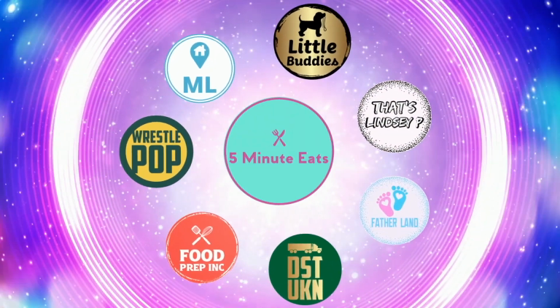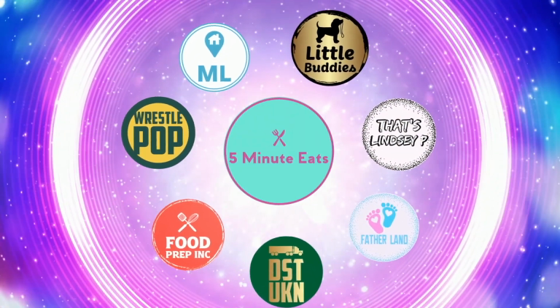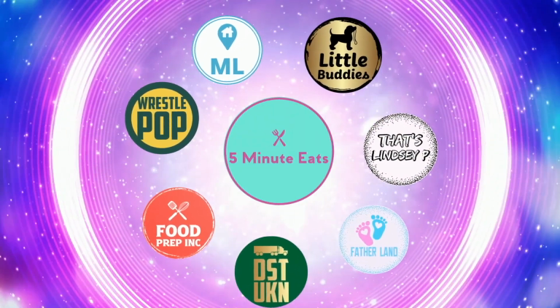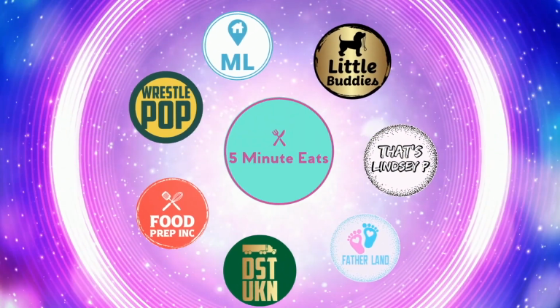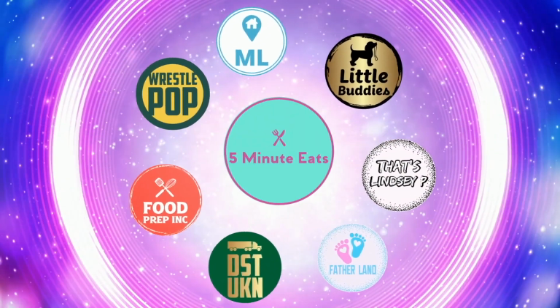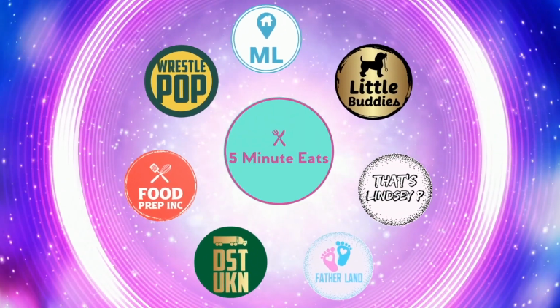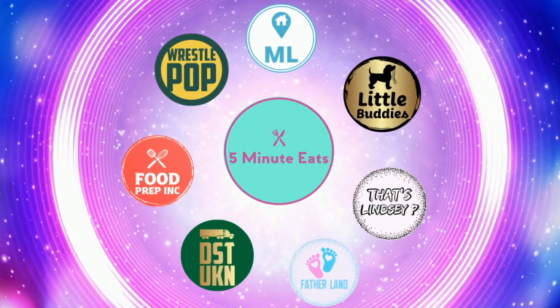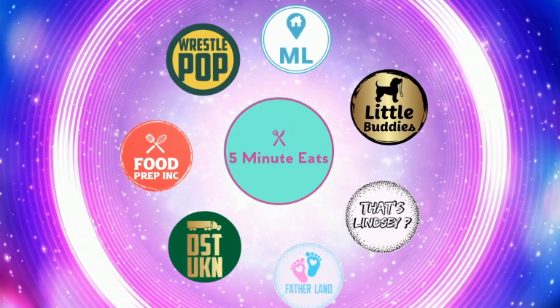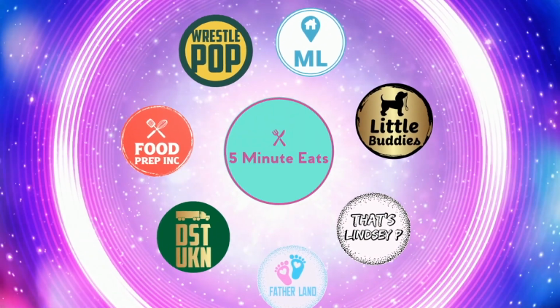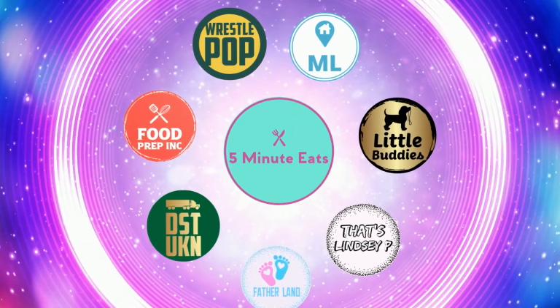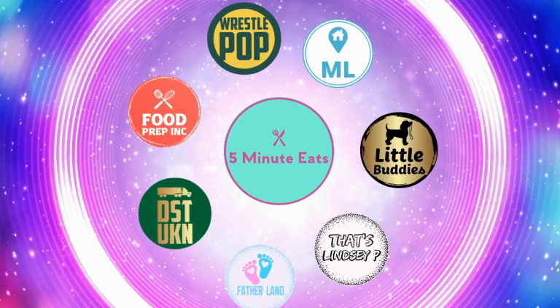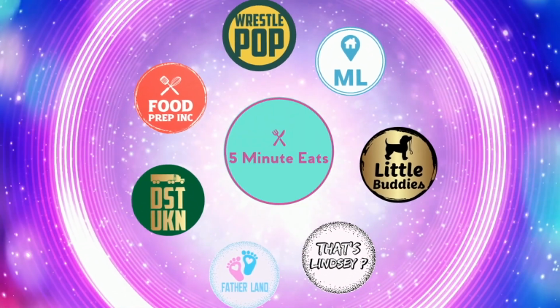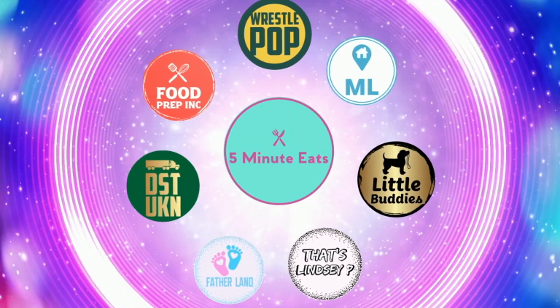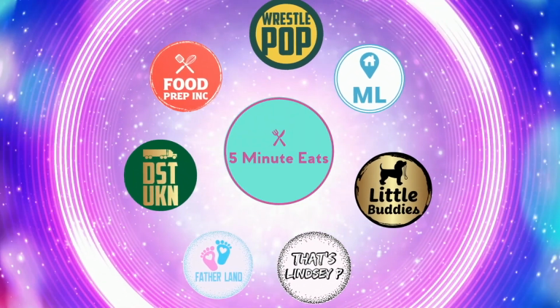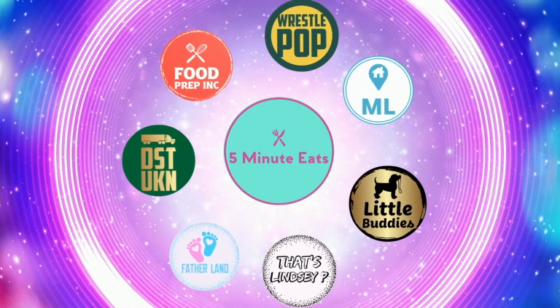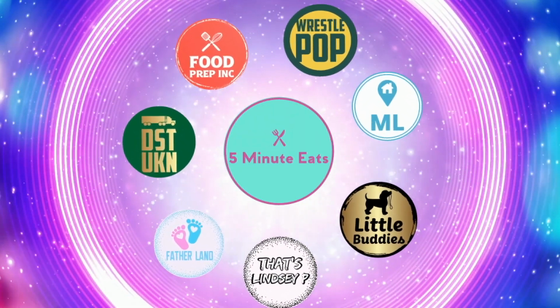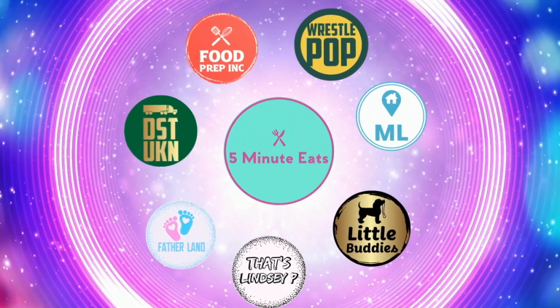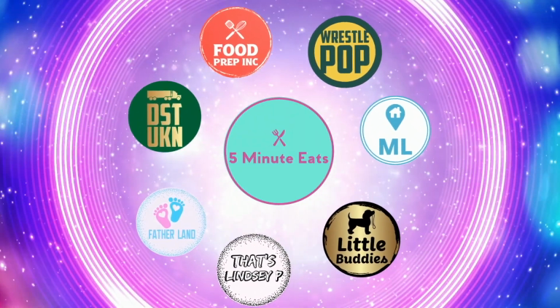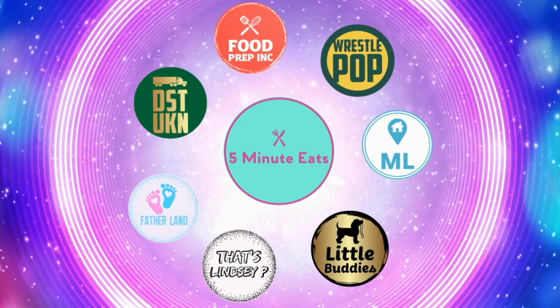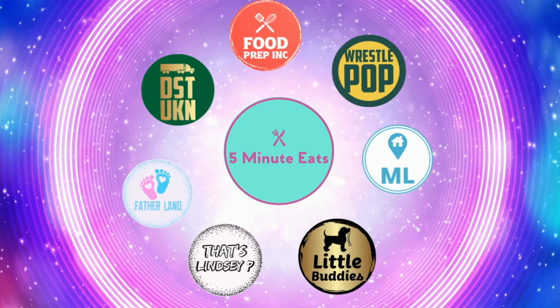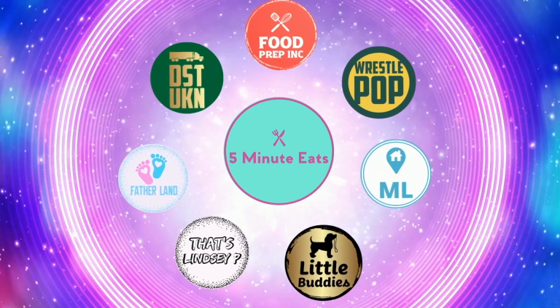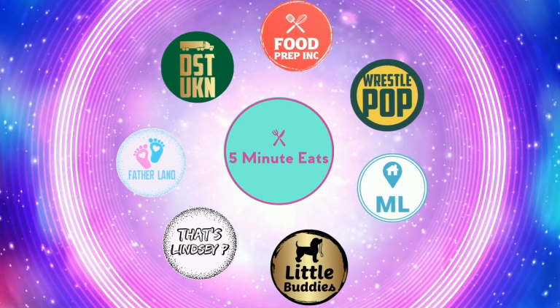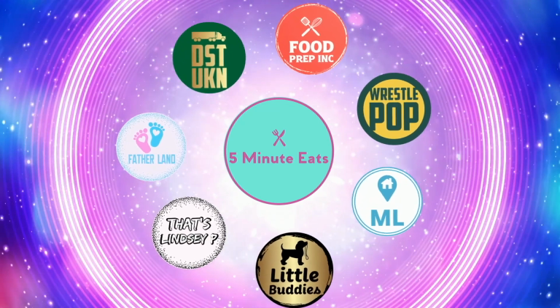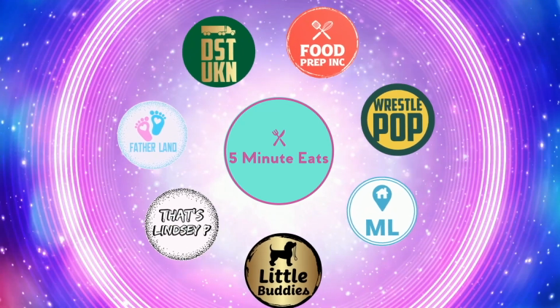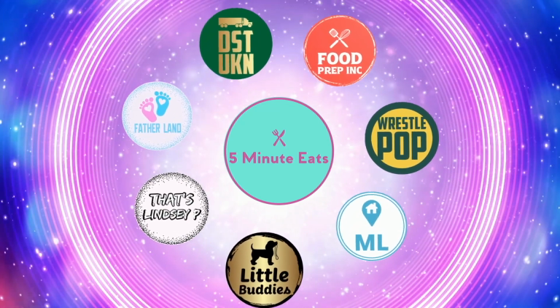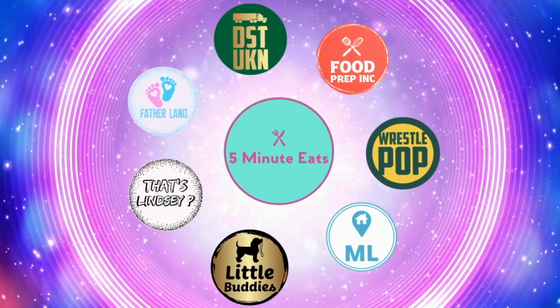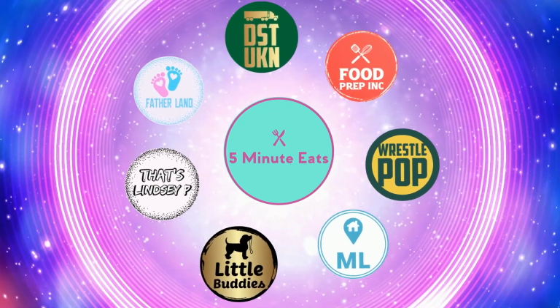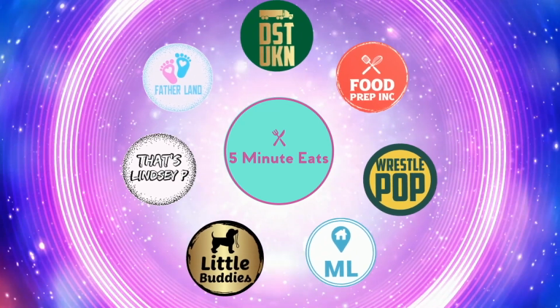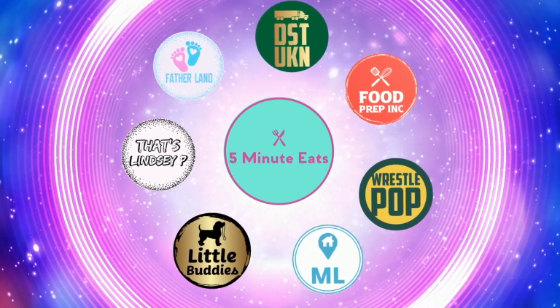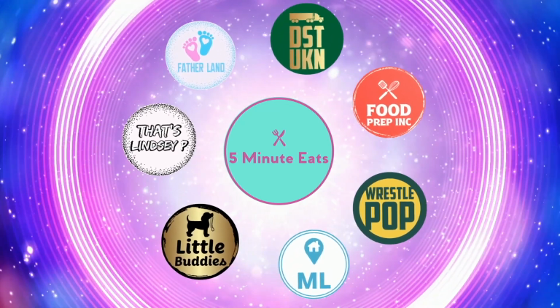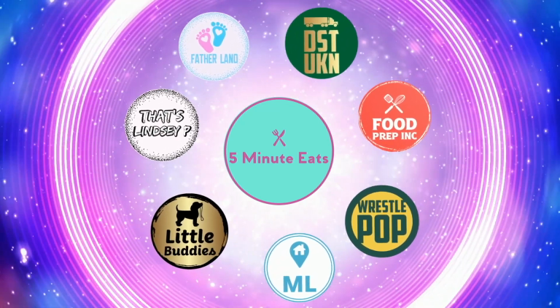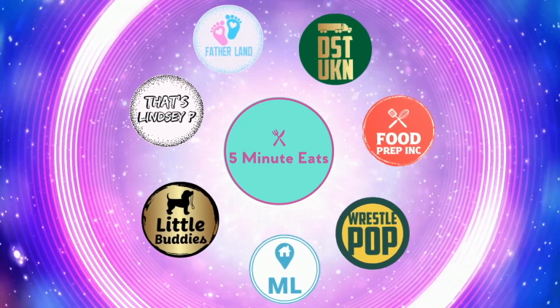If you like what we're doing here, definitely check out our other channel, Five Minute Eats. And don't forget to give us a like and subscribe.